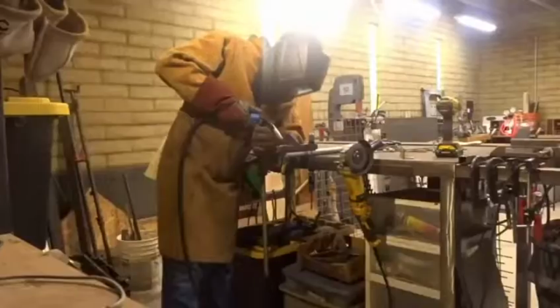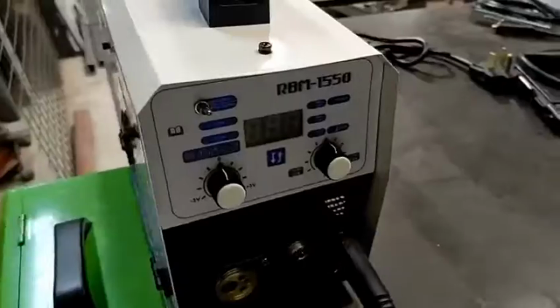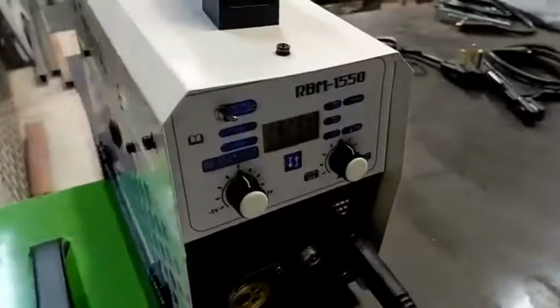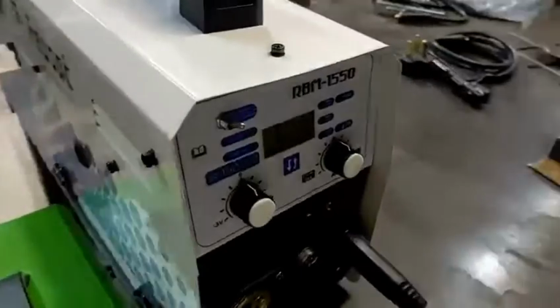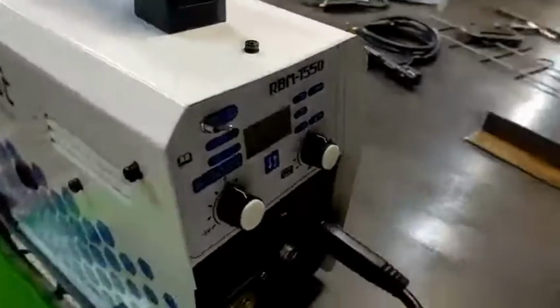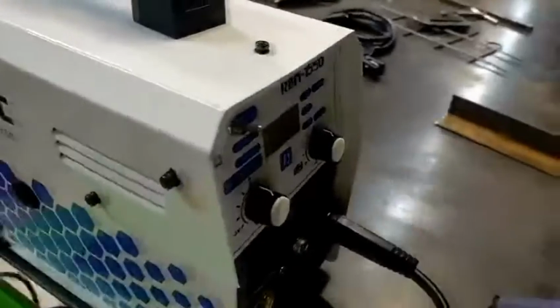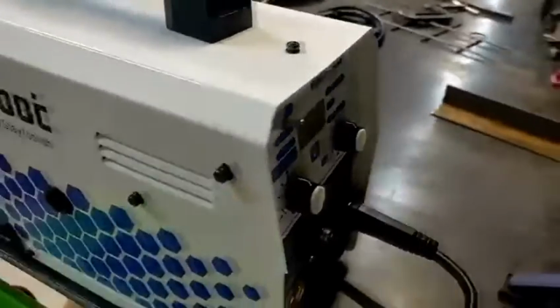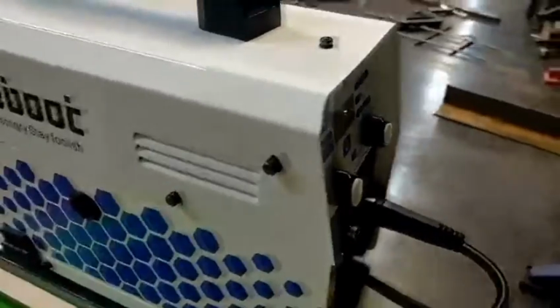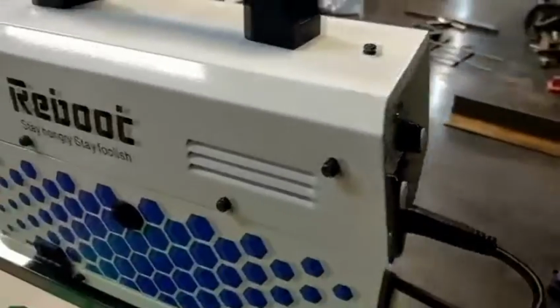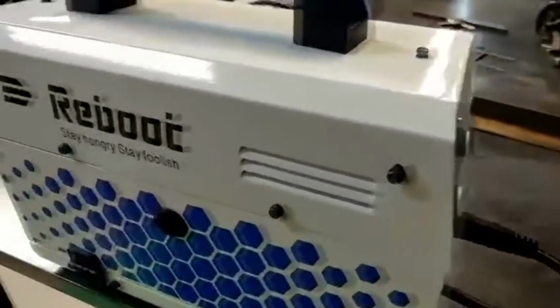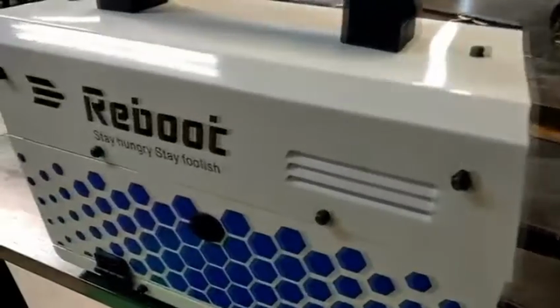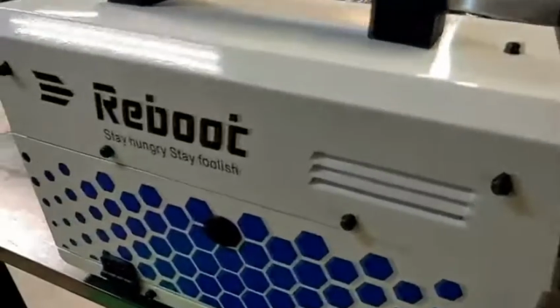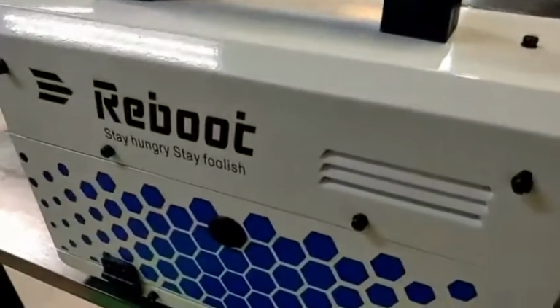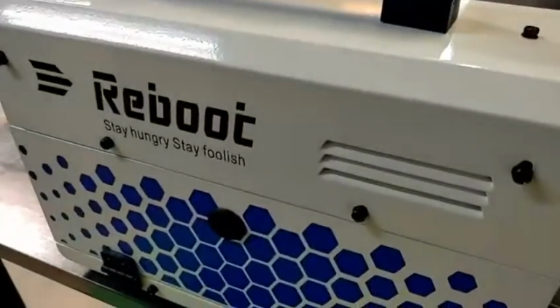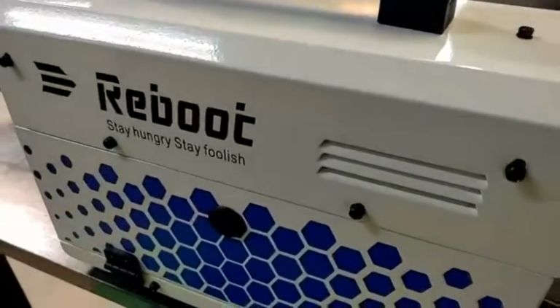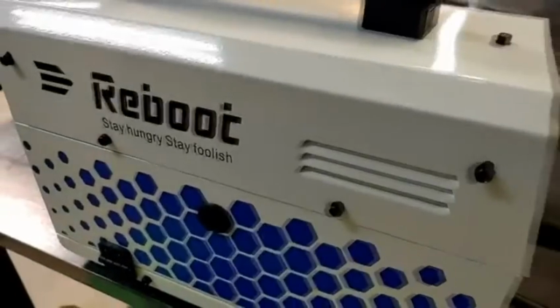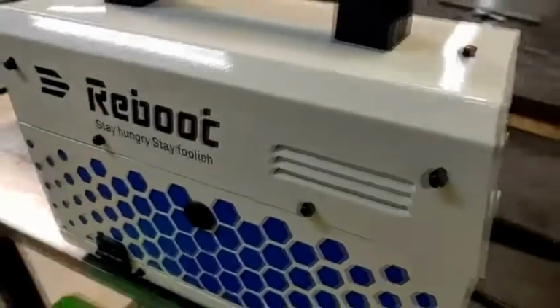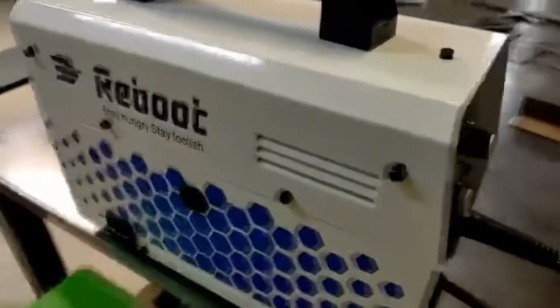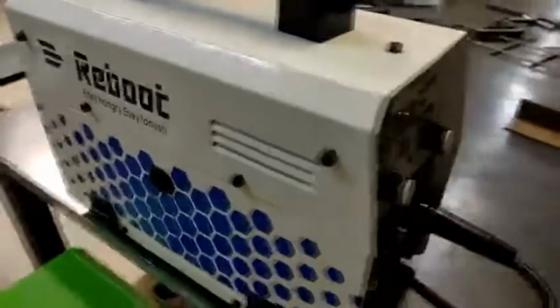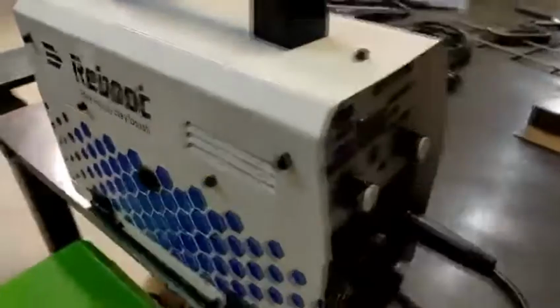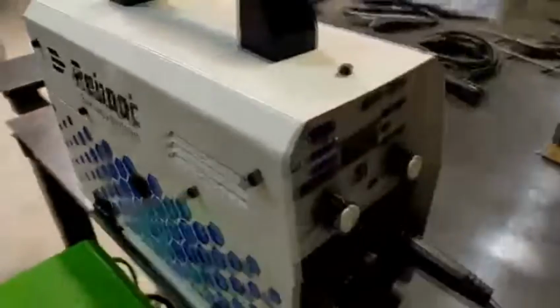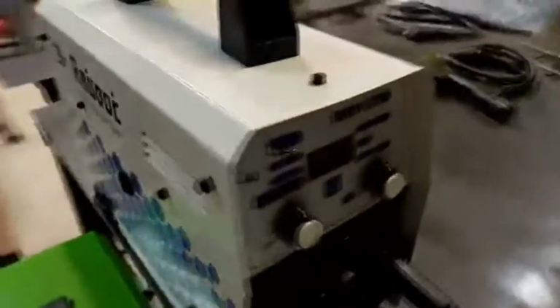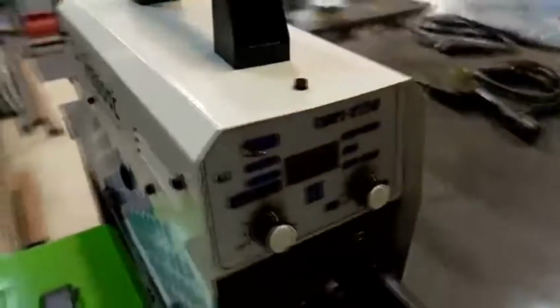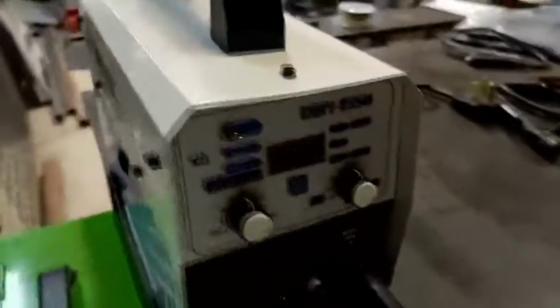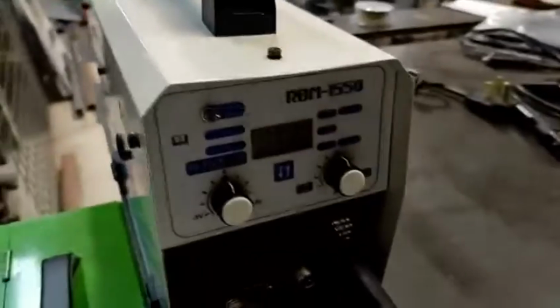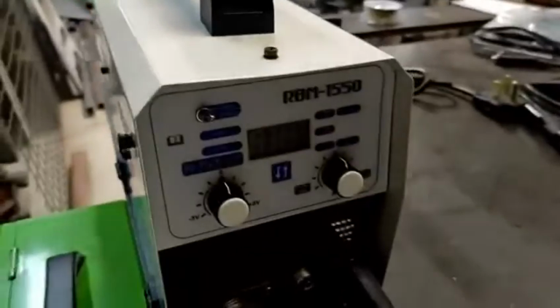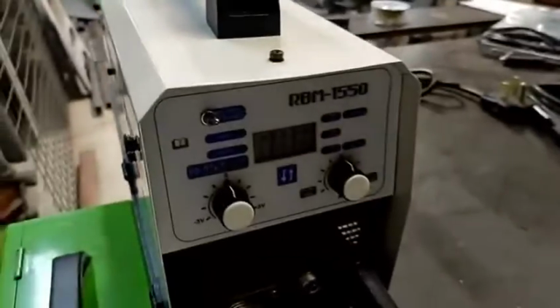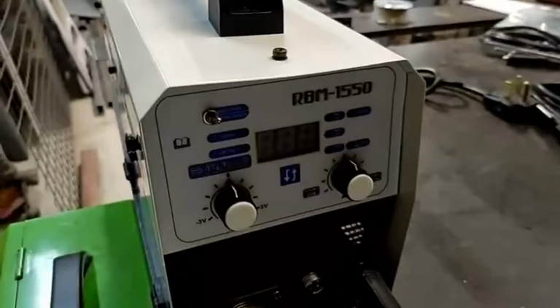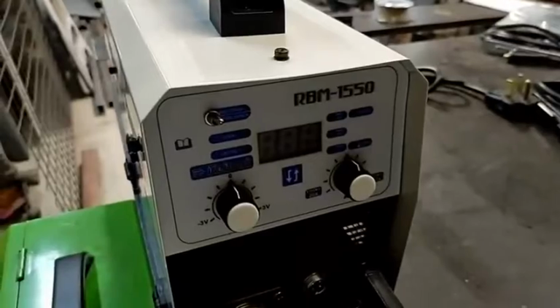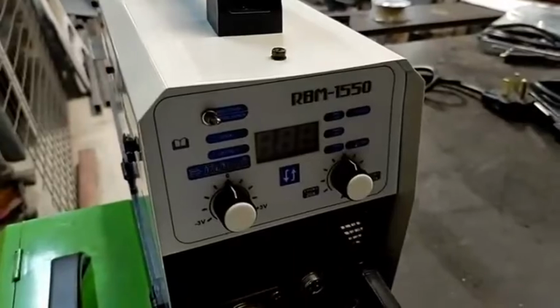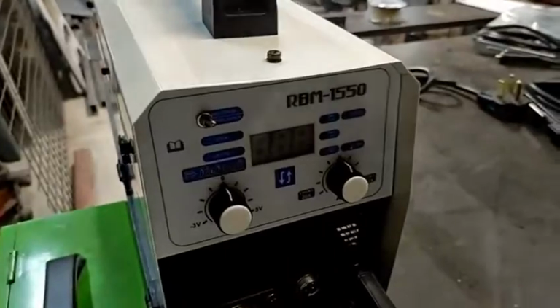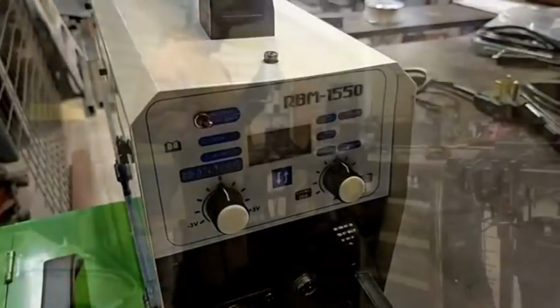All right, I'm going to do a quick review of this welder. This is the RBN 1550.